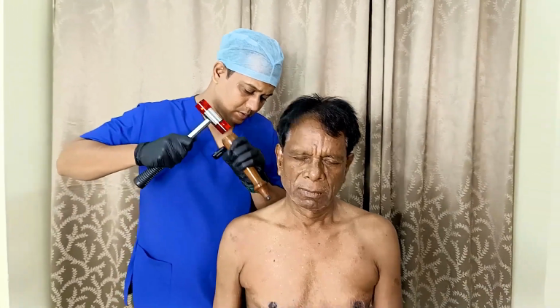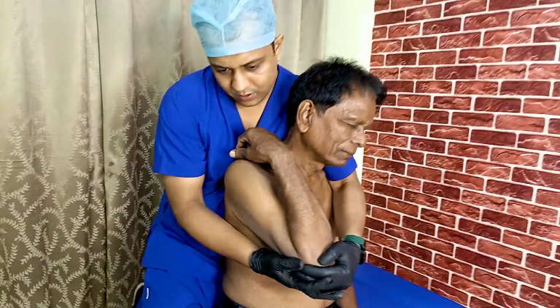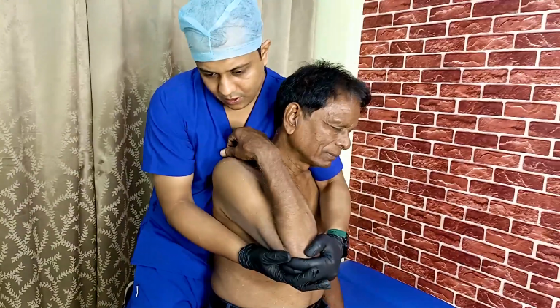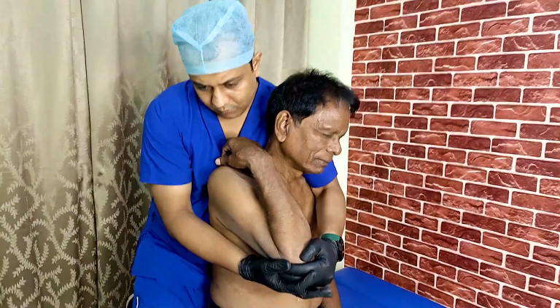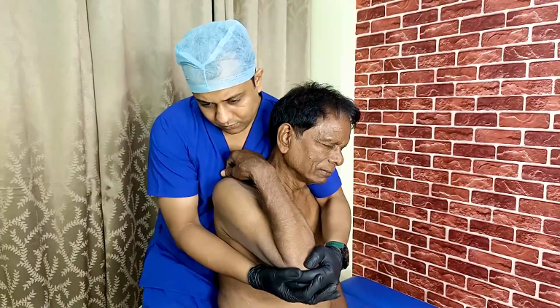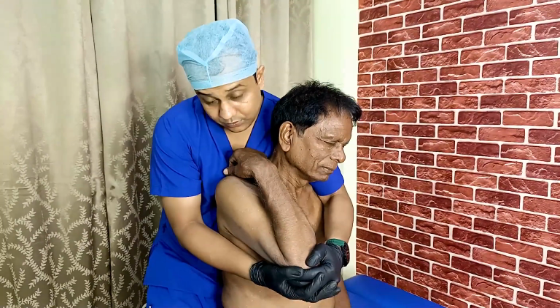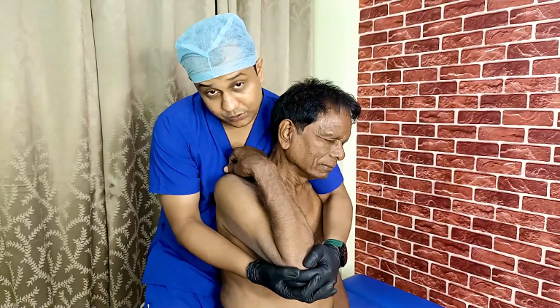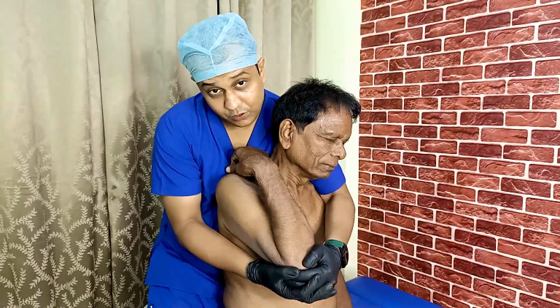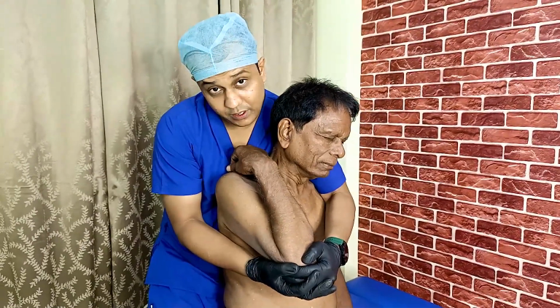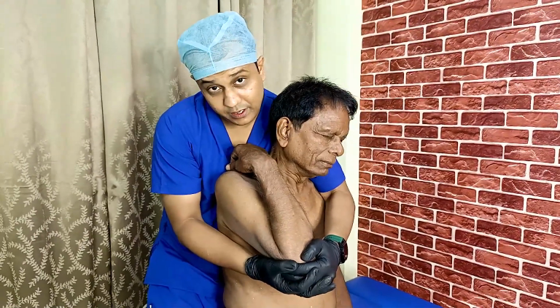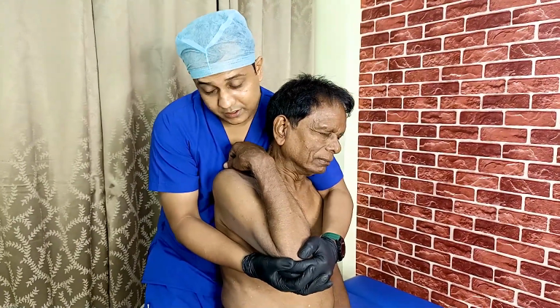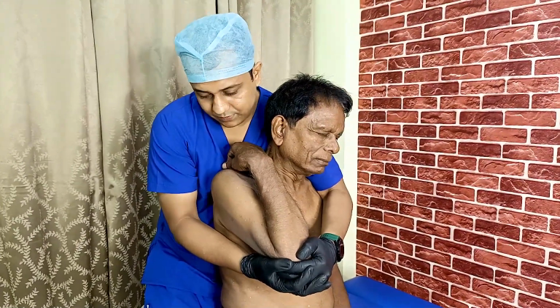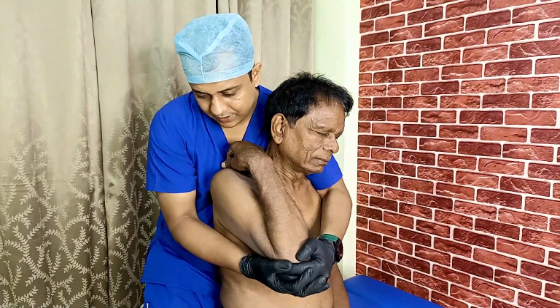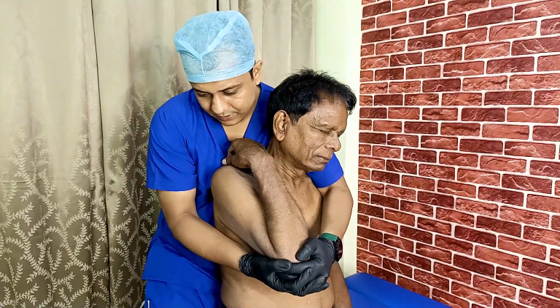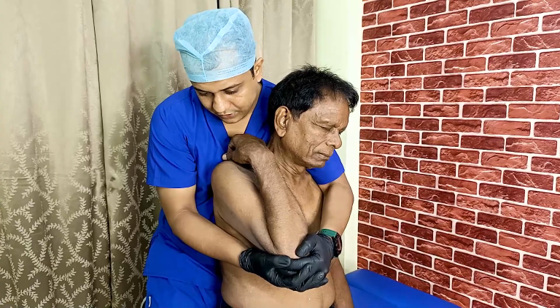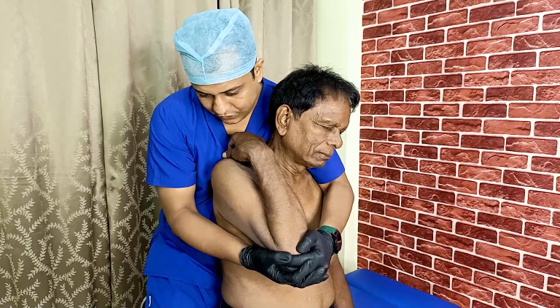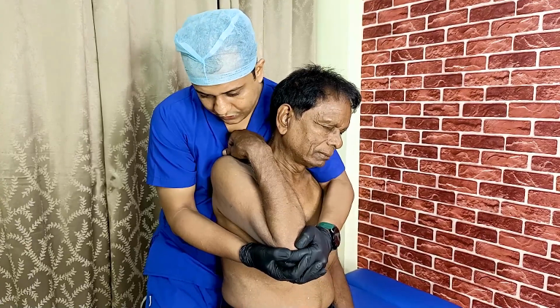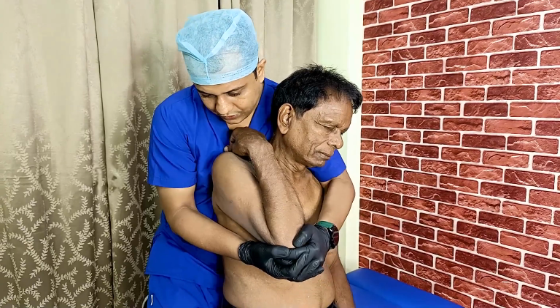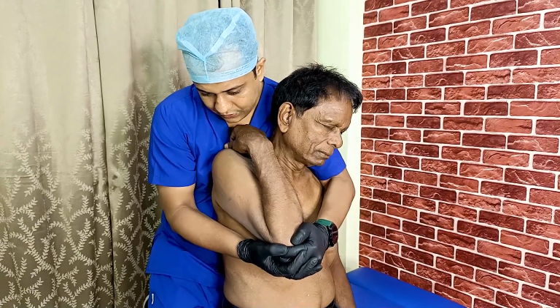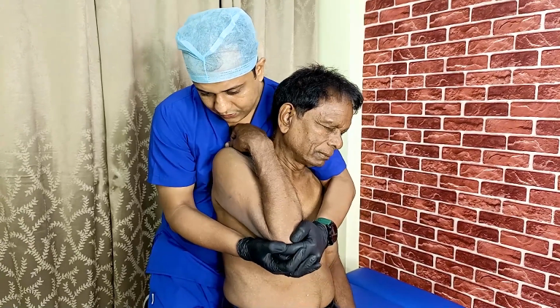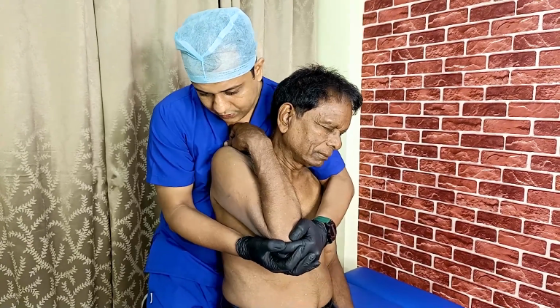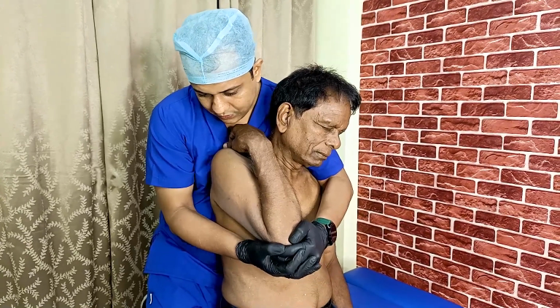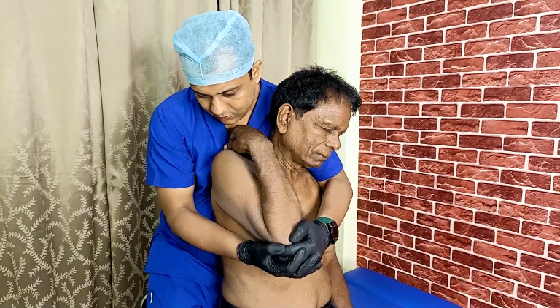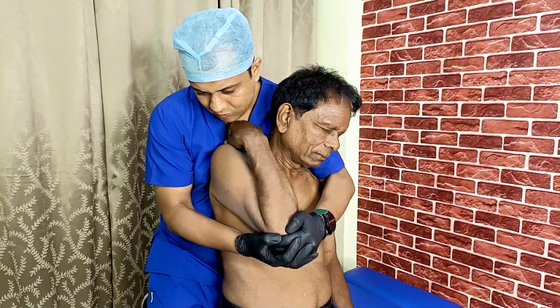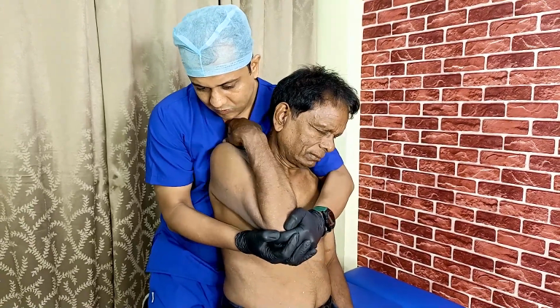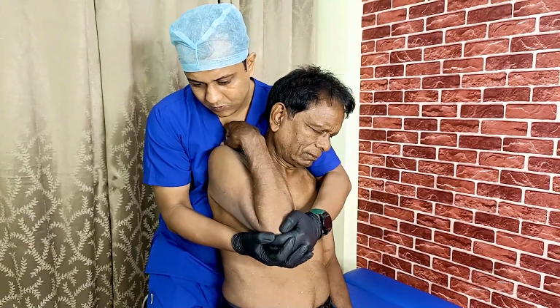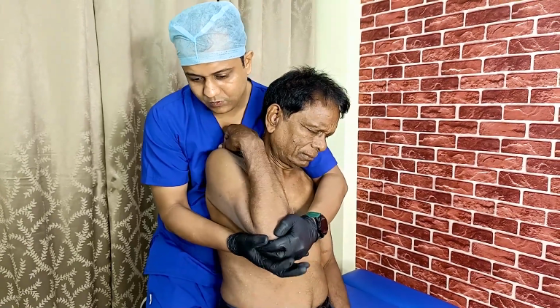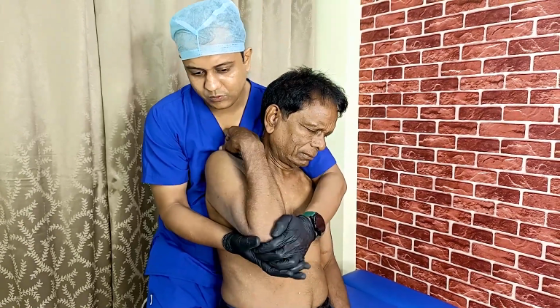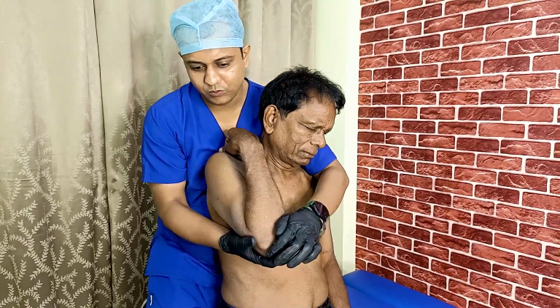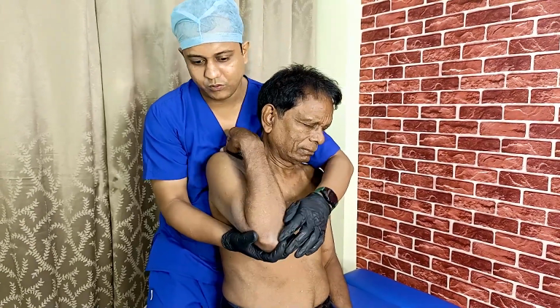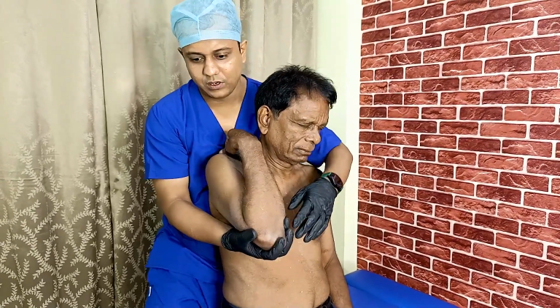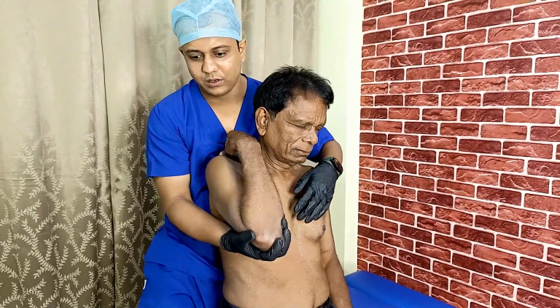Now upper trapezius release. Now shoulder adjustment. Good. Wow.